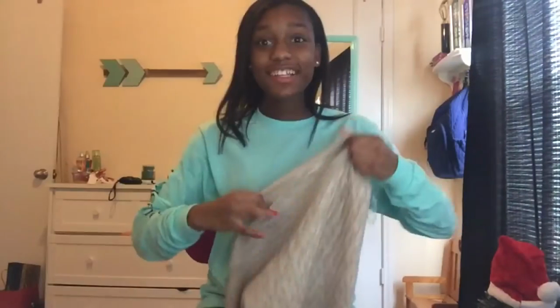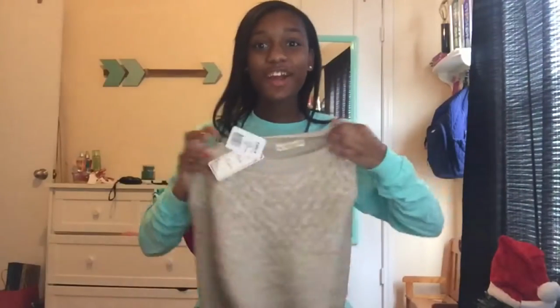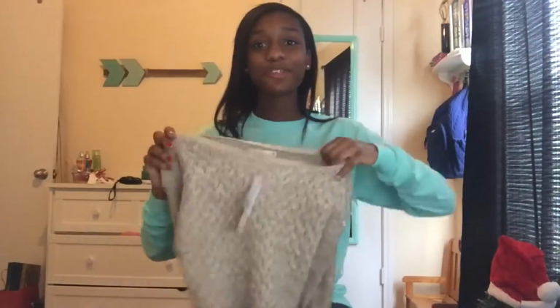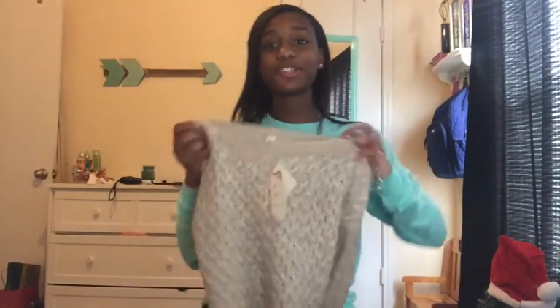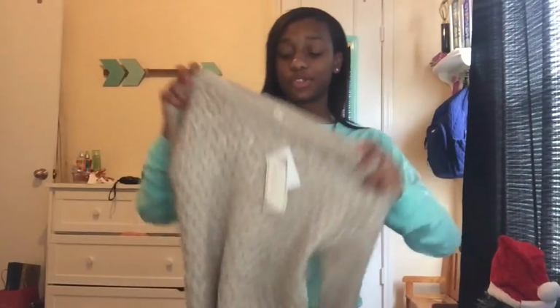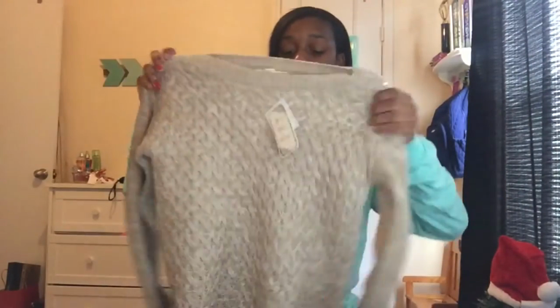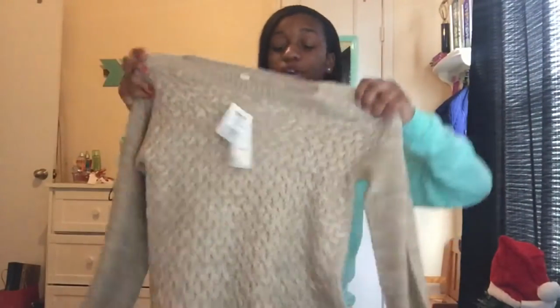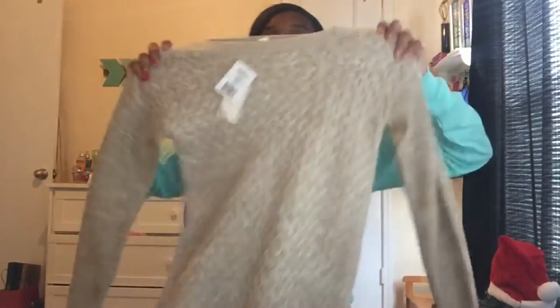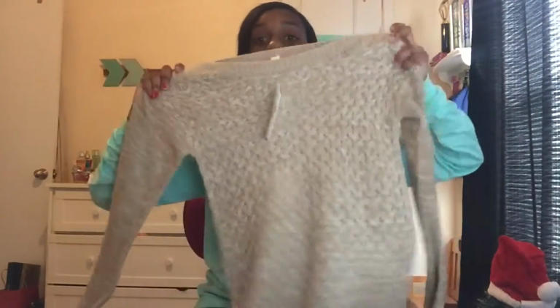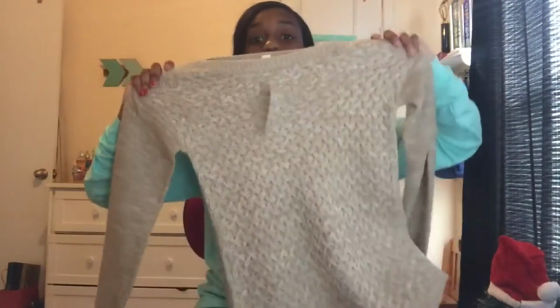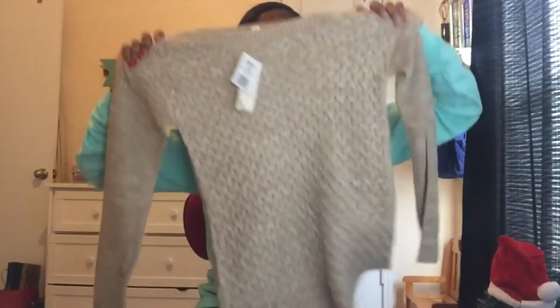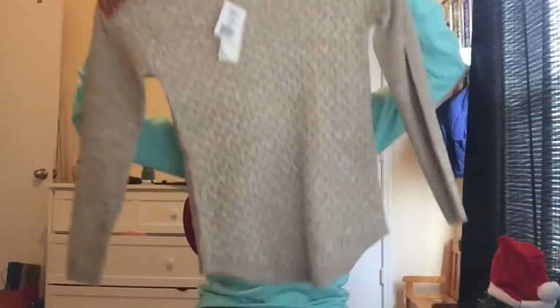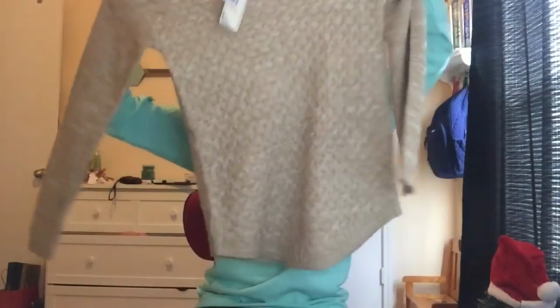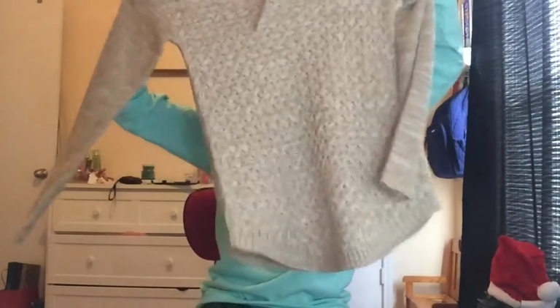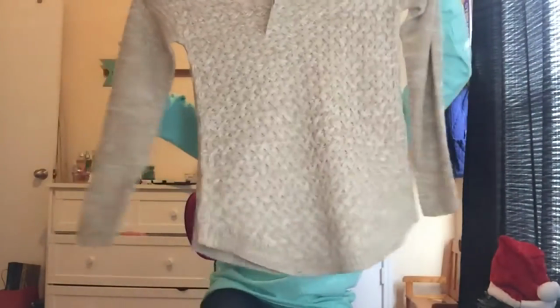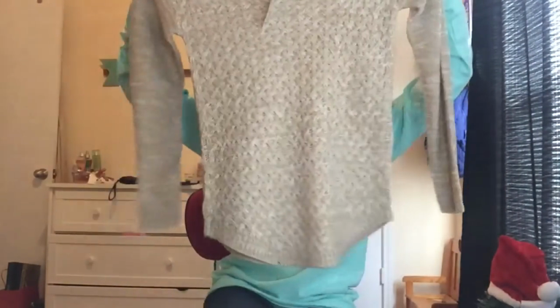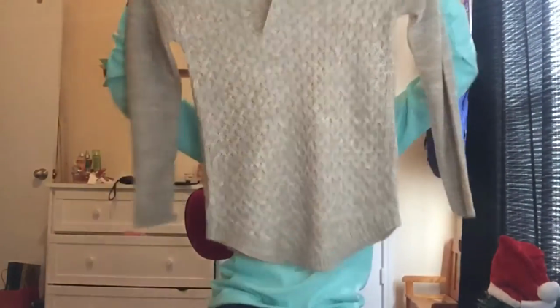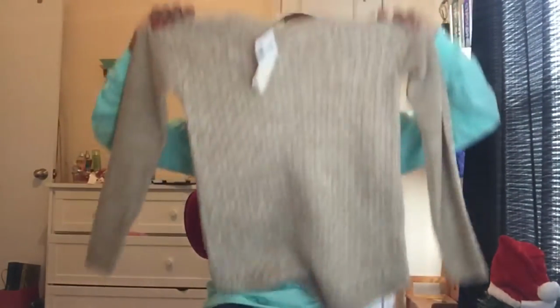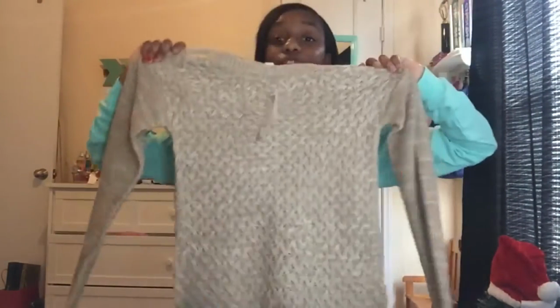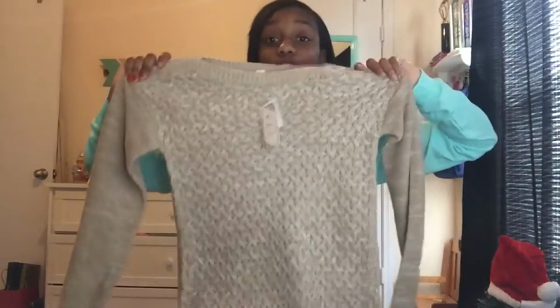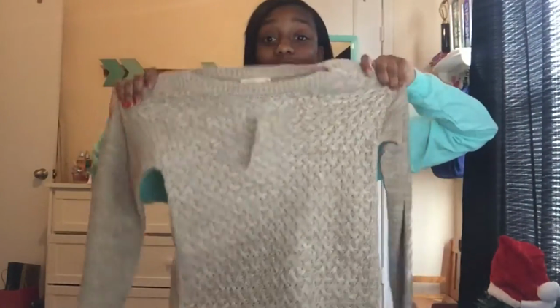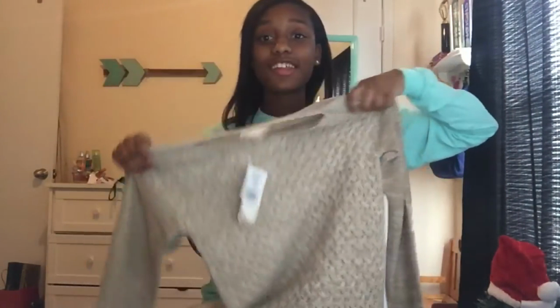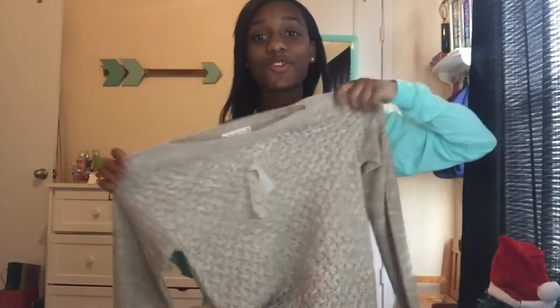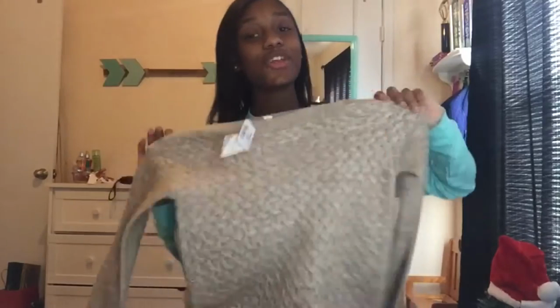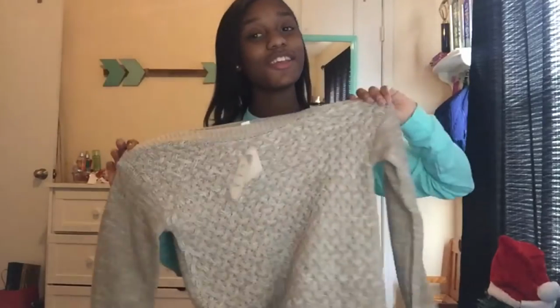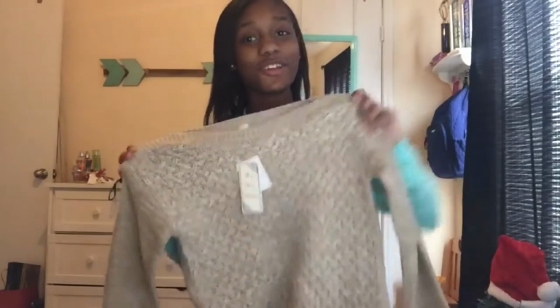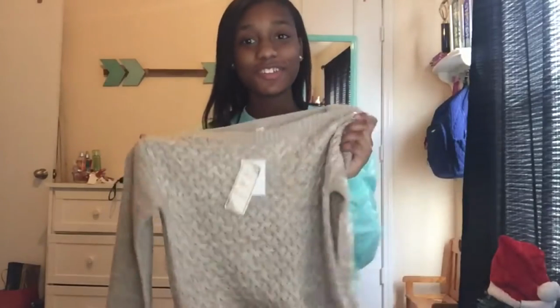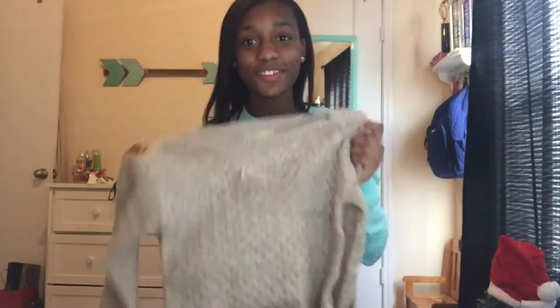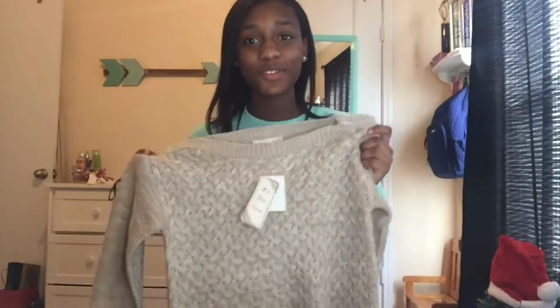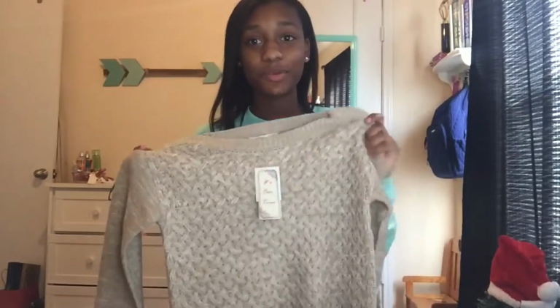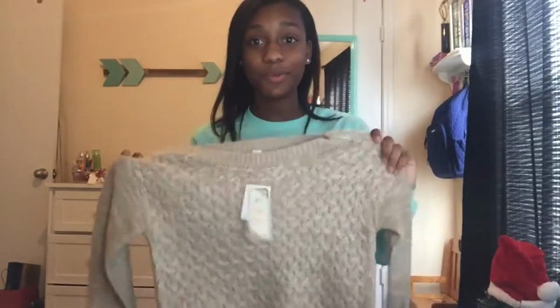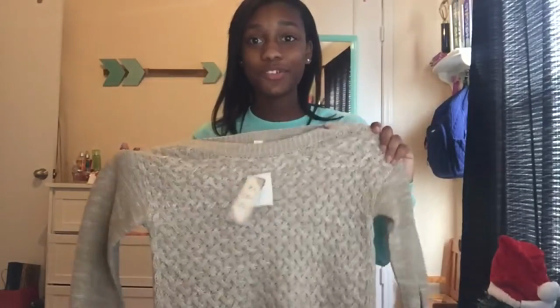The next thing I got was a super cute sweater. It's pretty long and it'll be so cute to wear with boots.